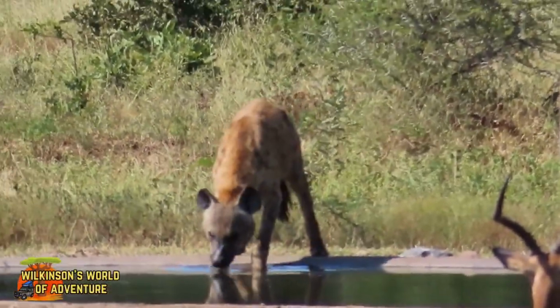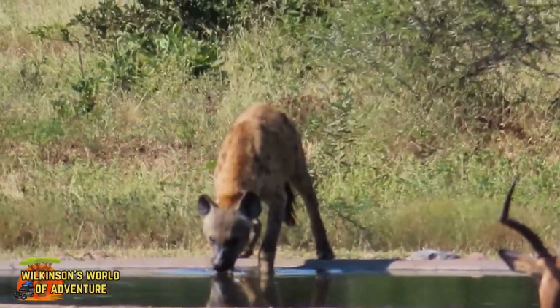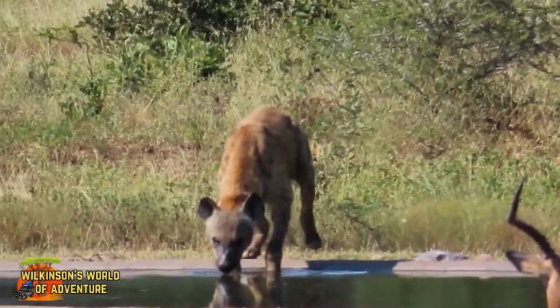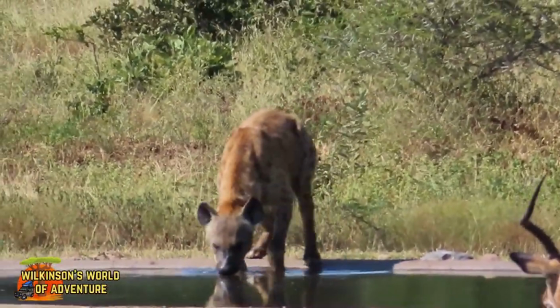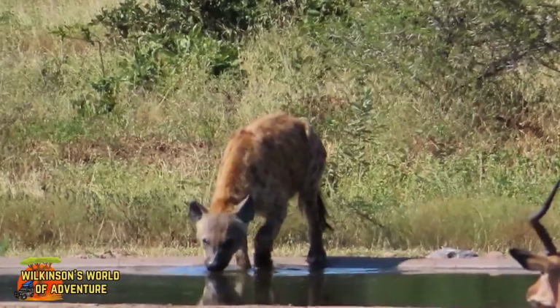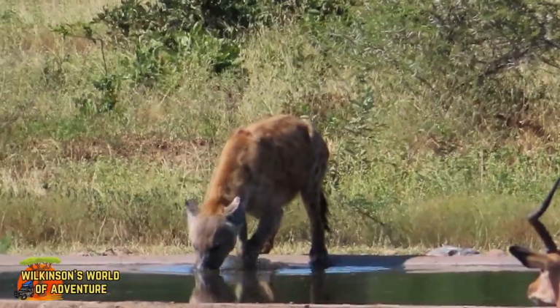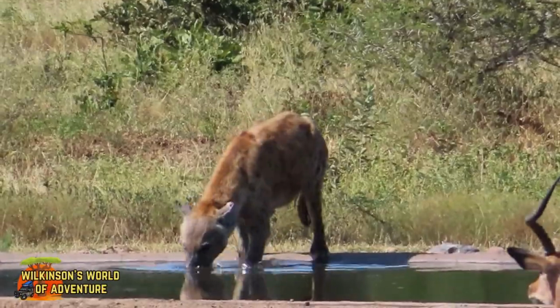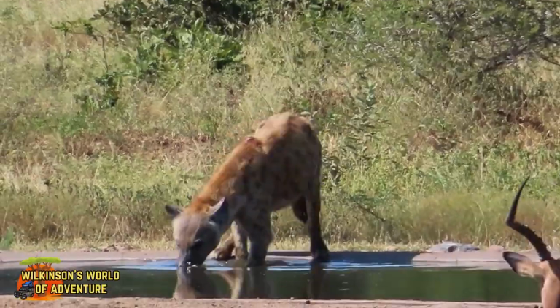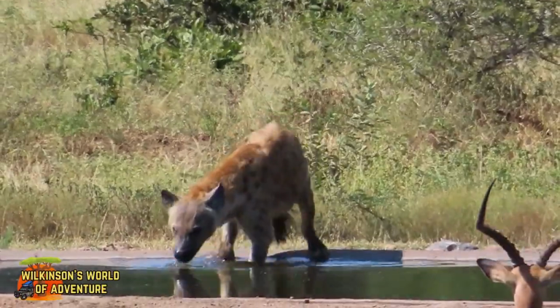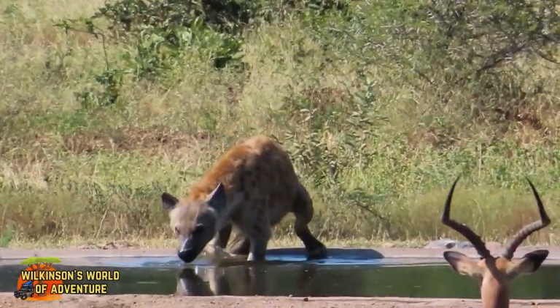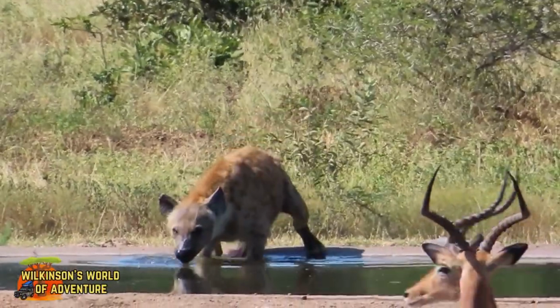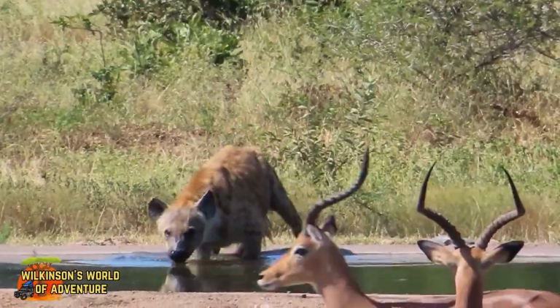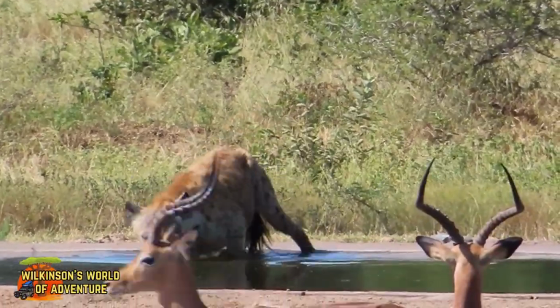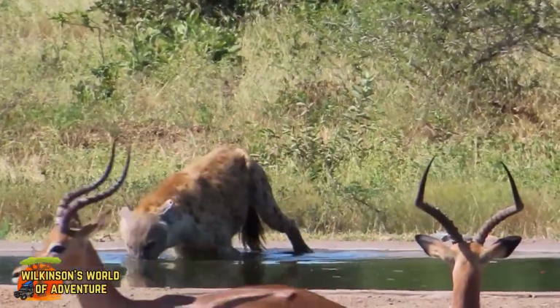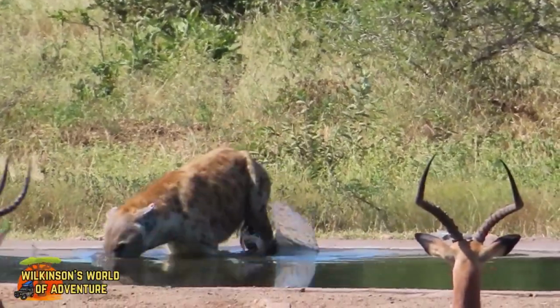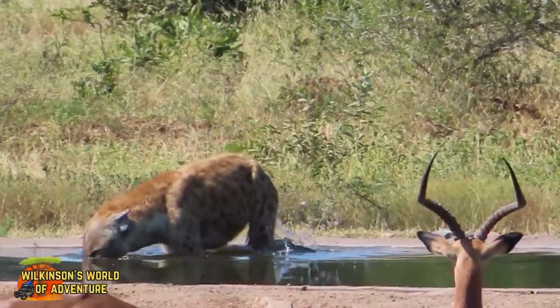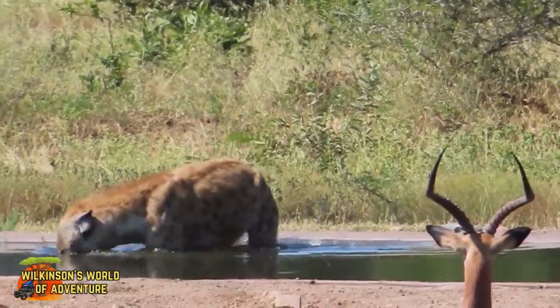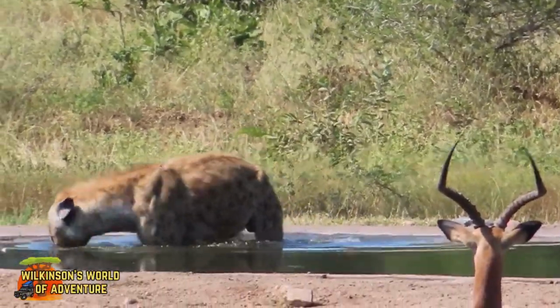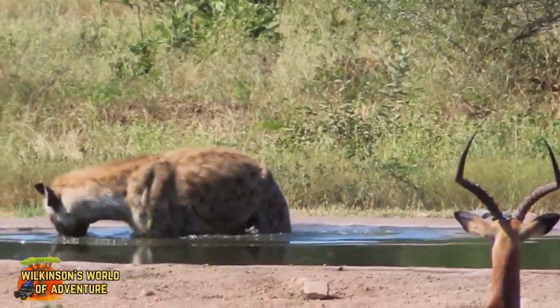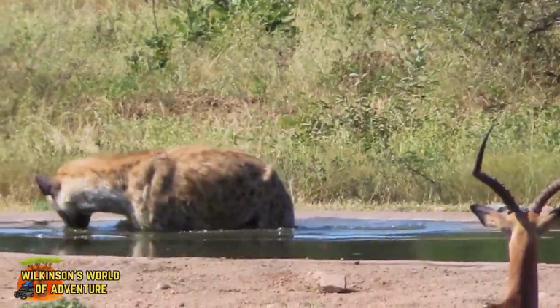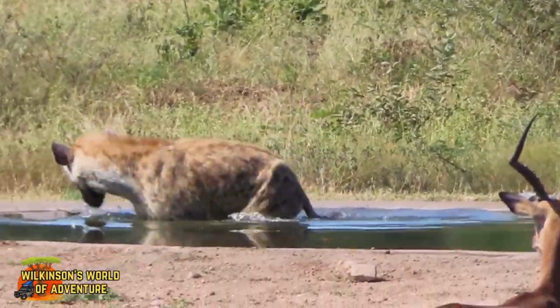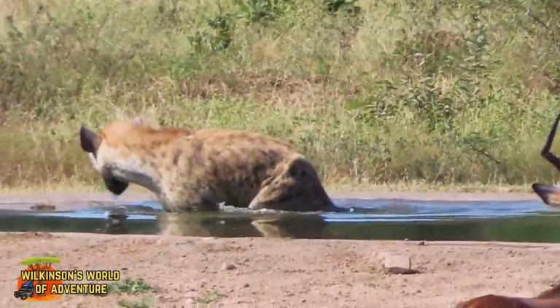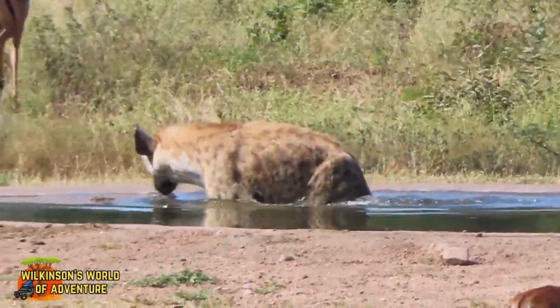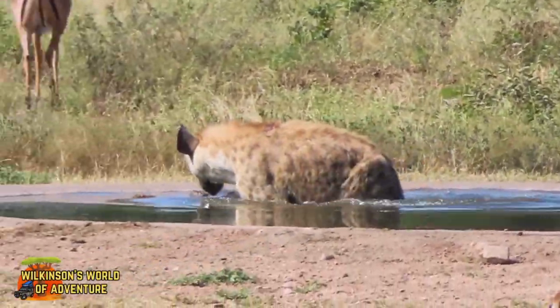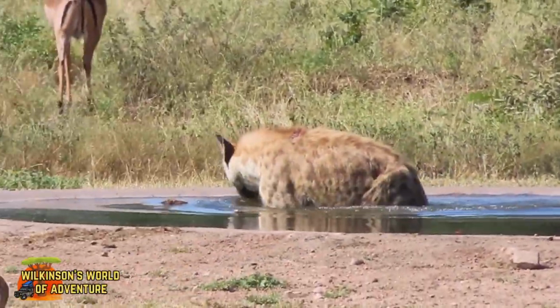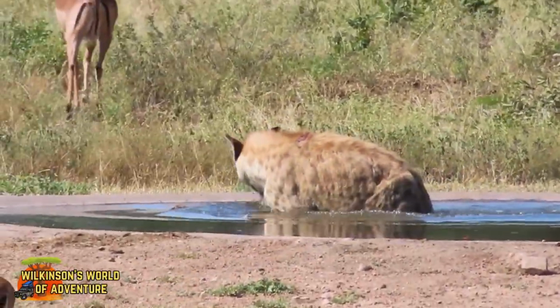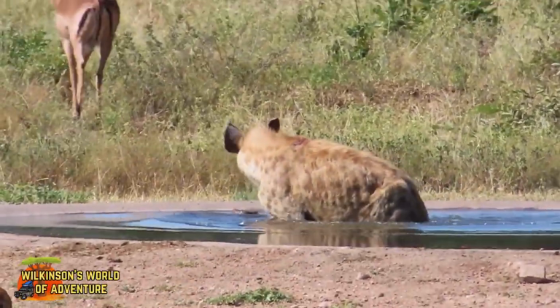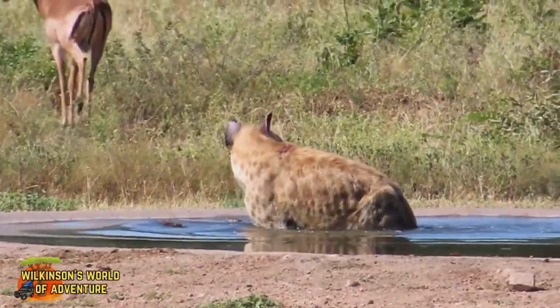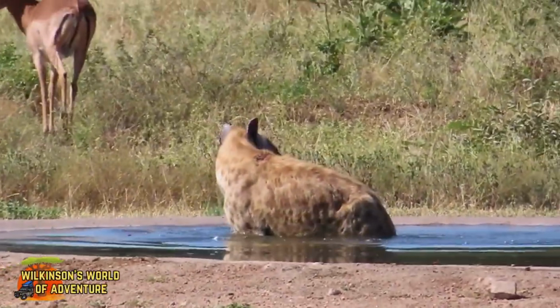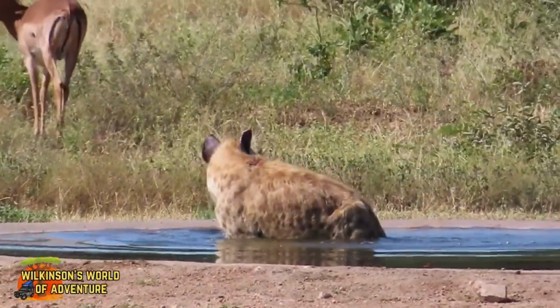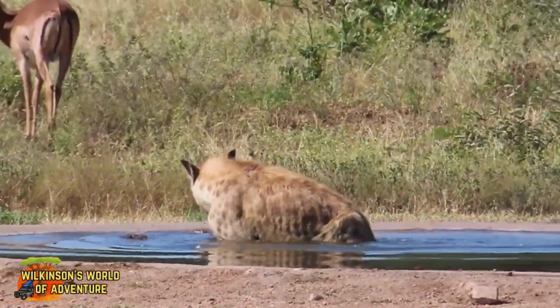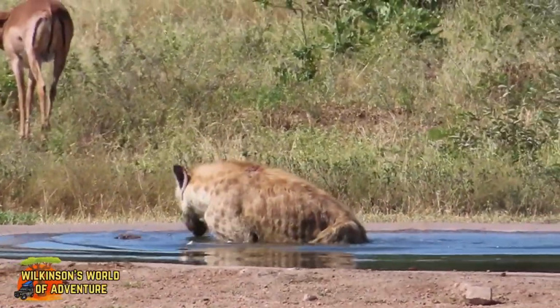The impala are quite wary of this hyena, but he's just here to cool down for a while.